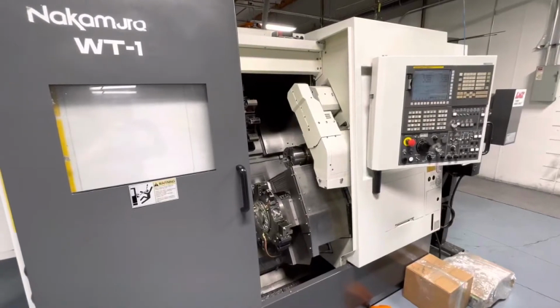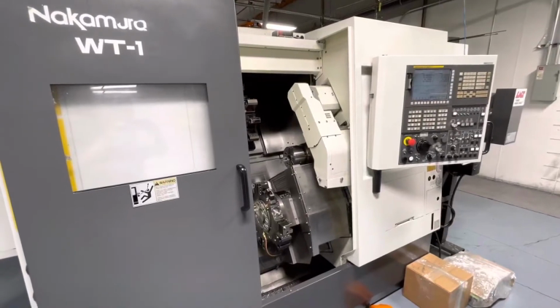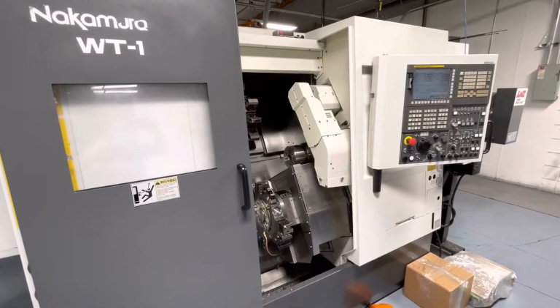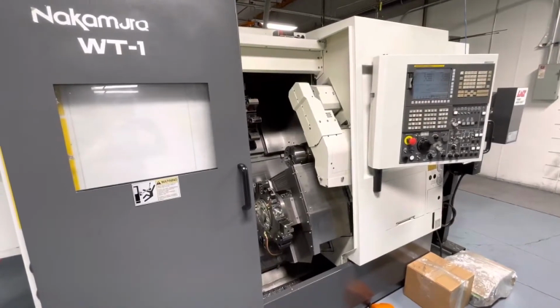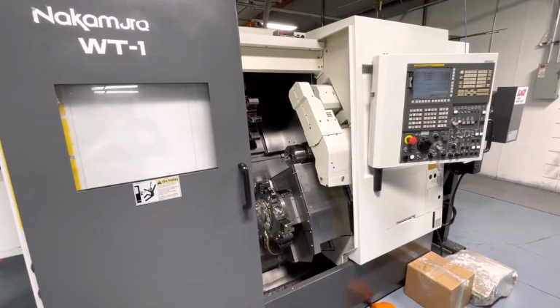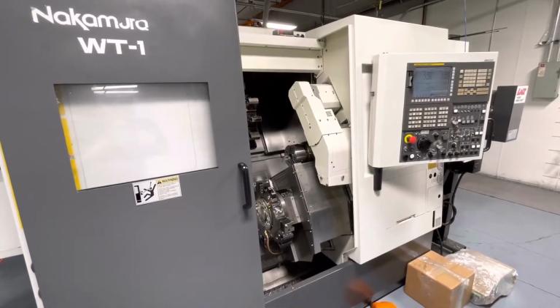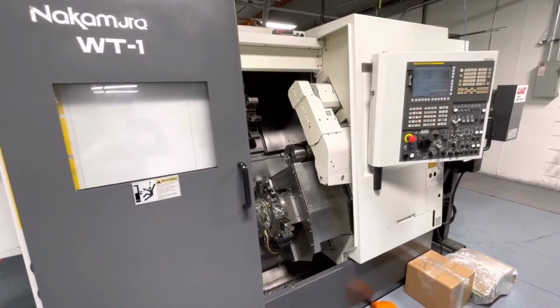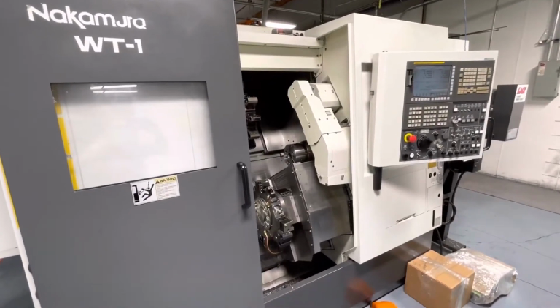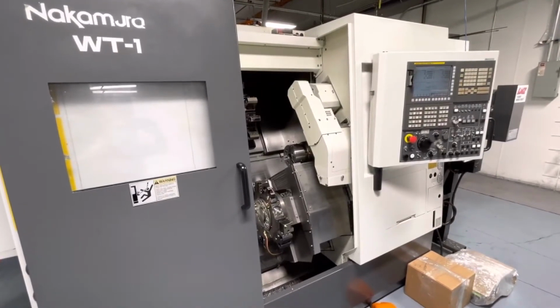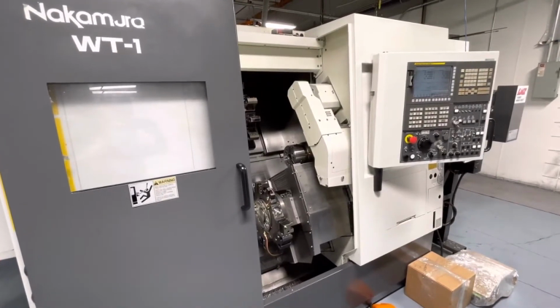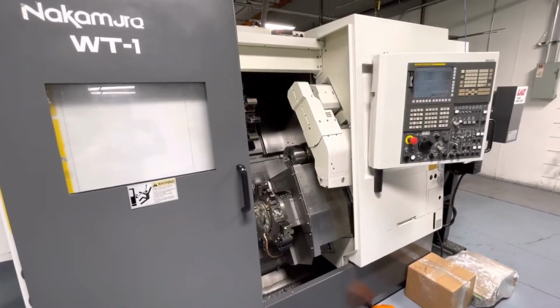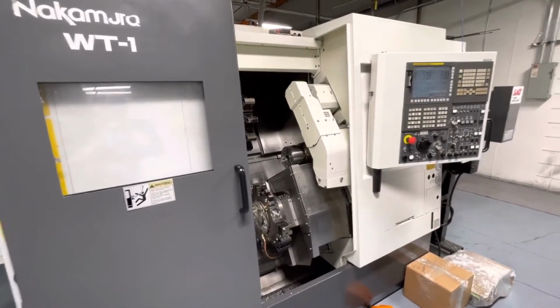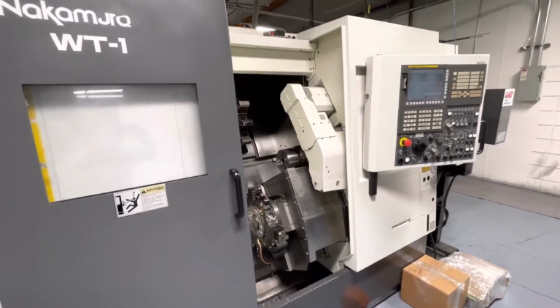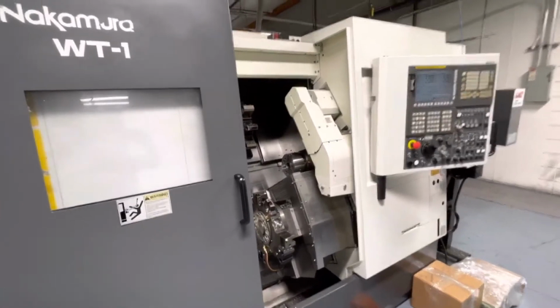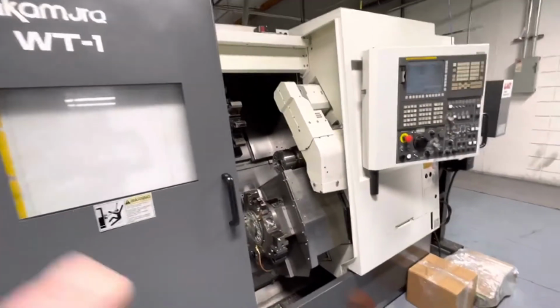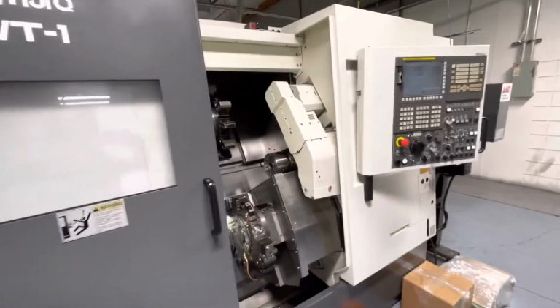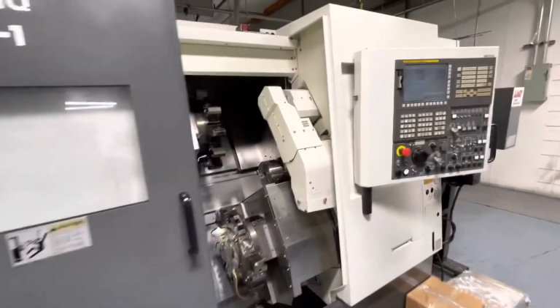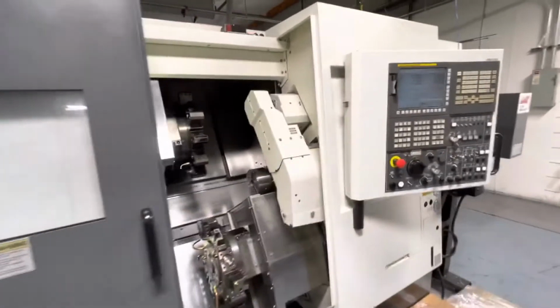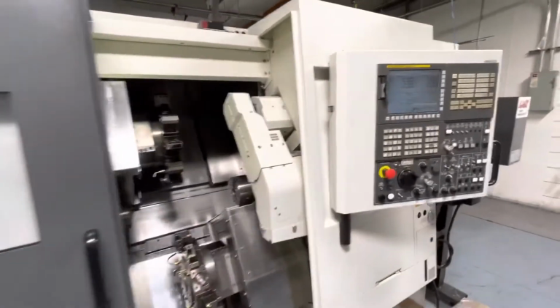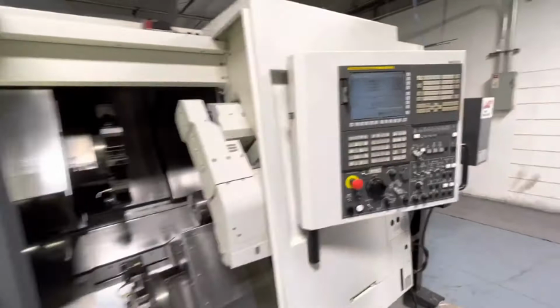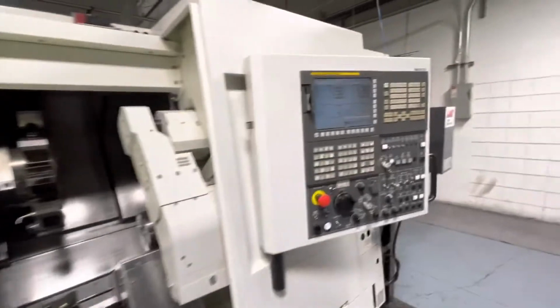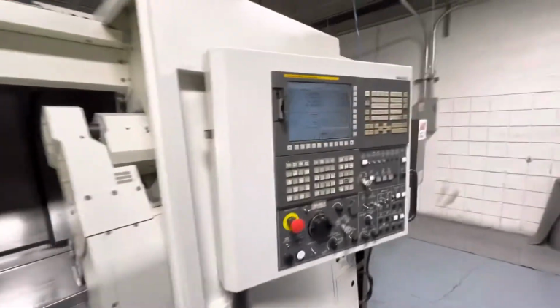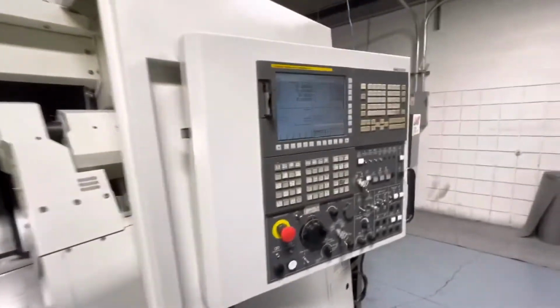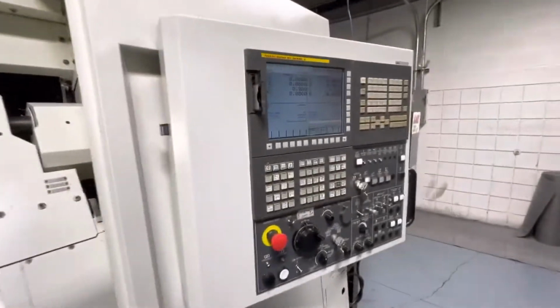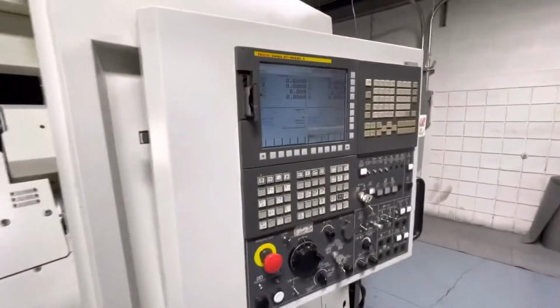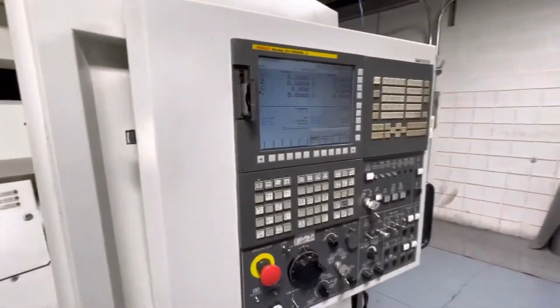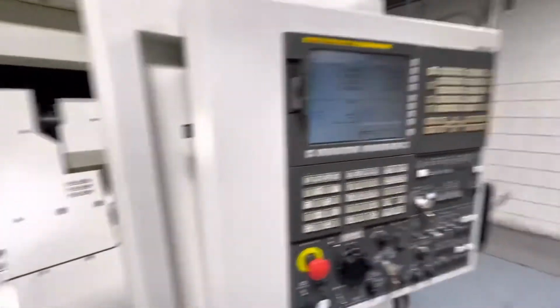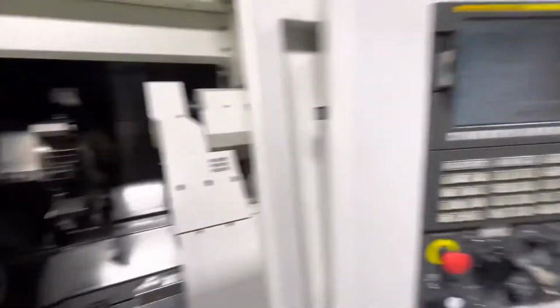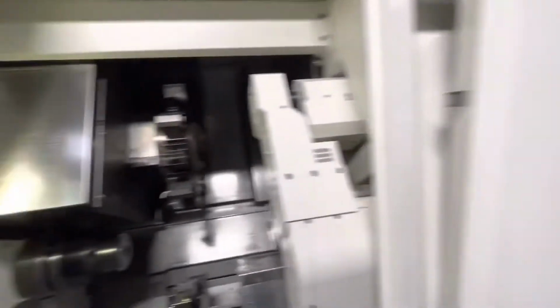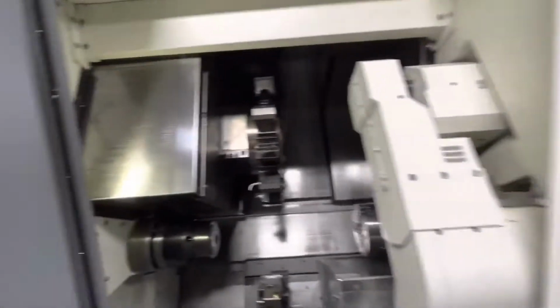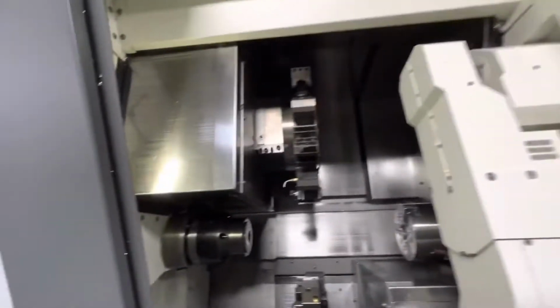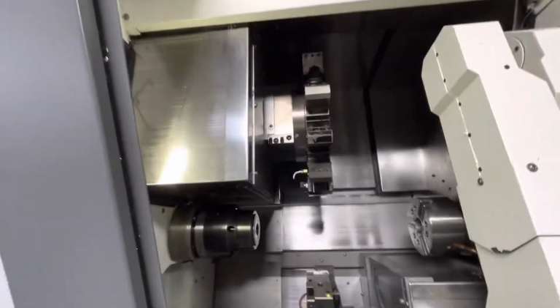This is a video presentation of the Nakamura WT-100 MMY. We're just going to quick run it through its paces.